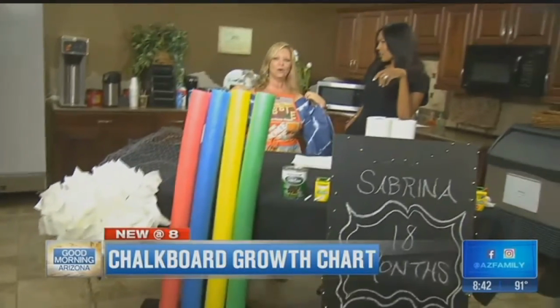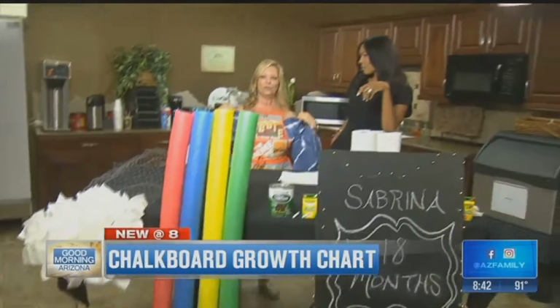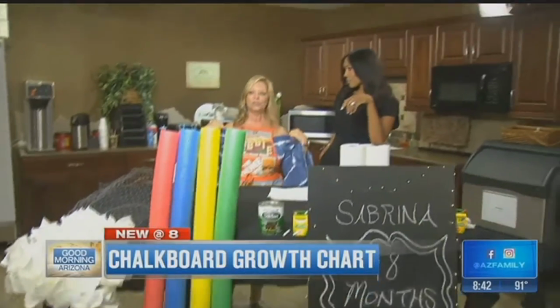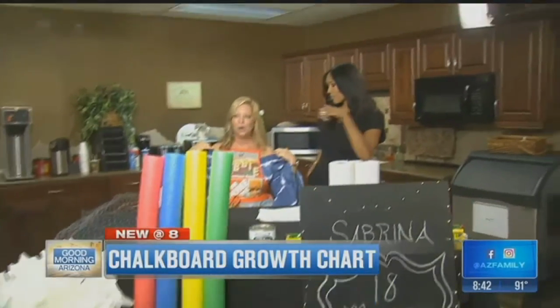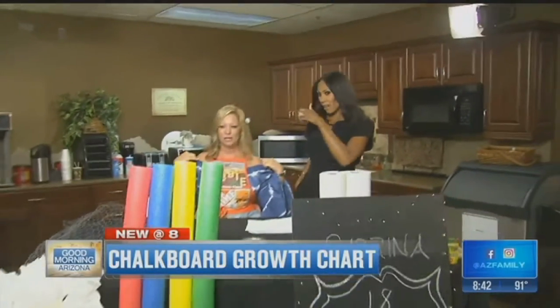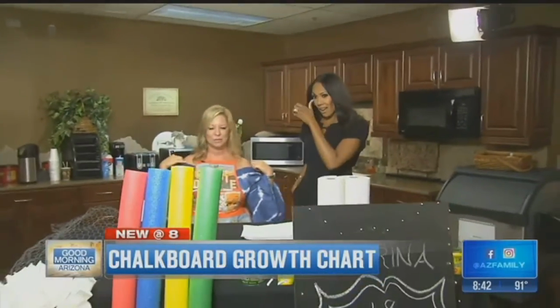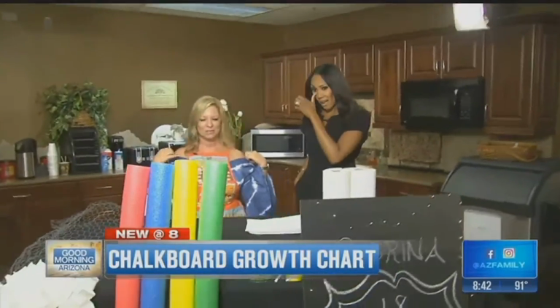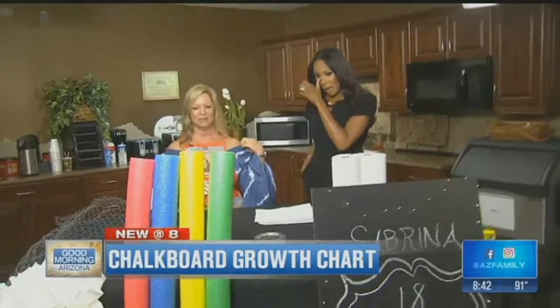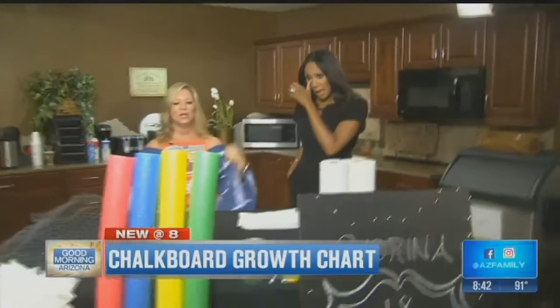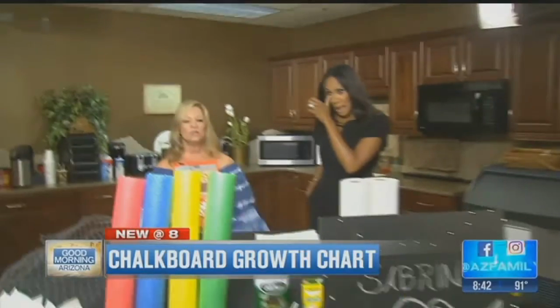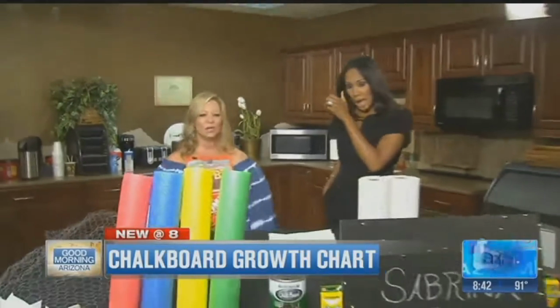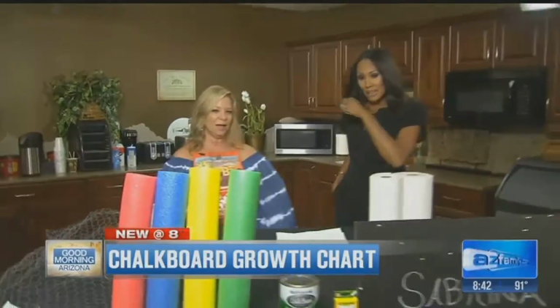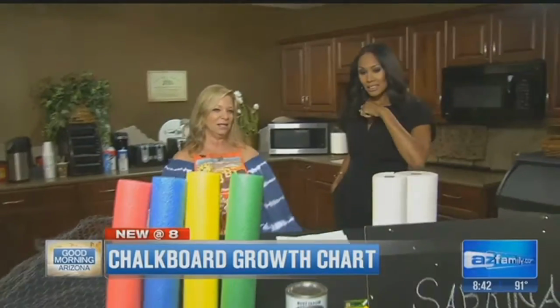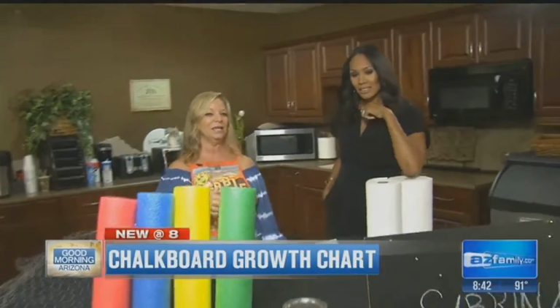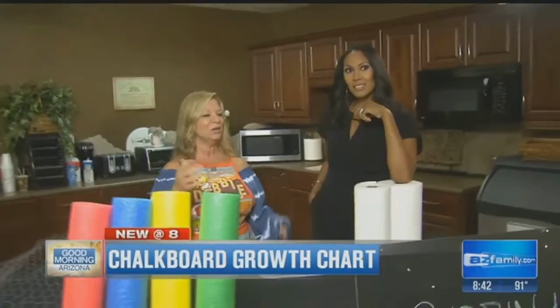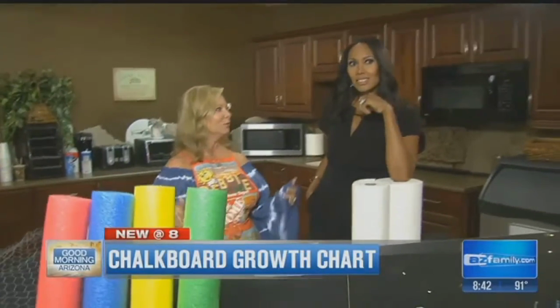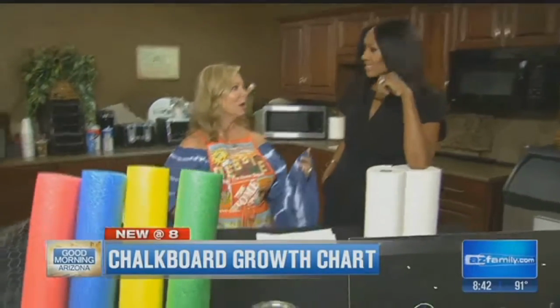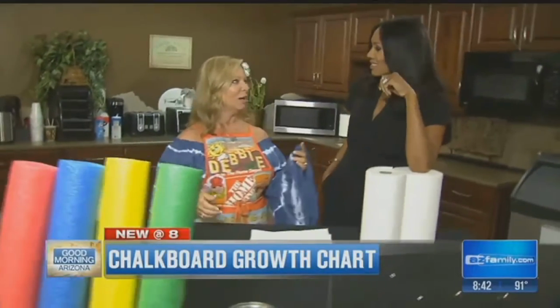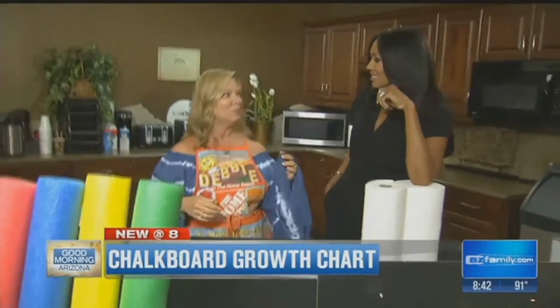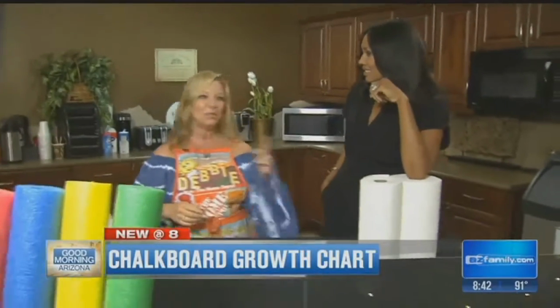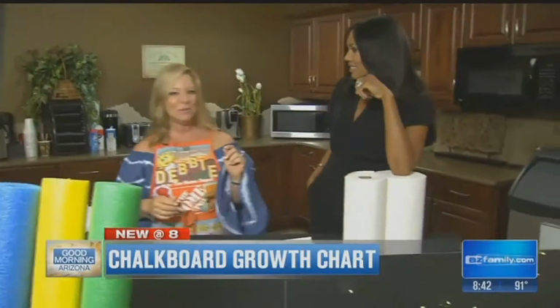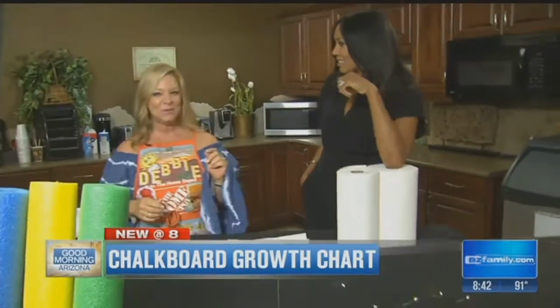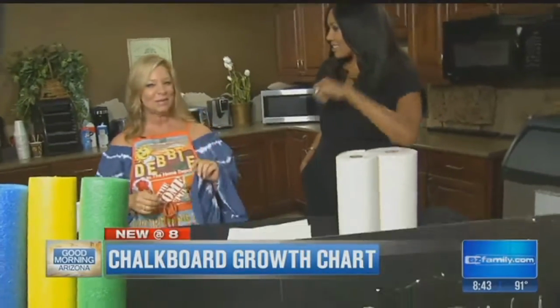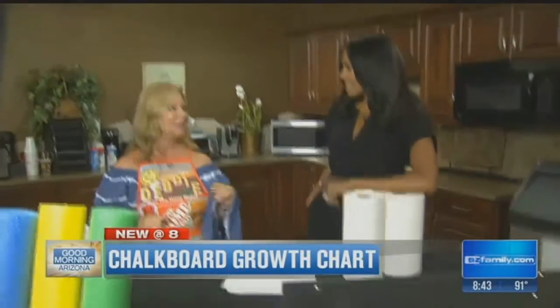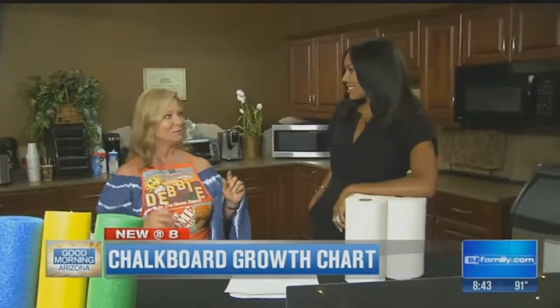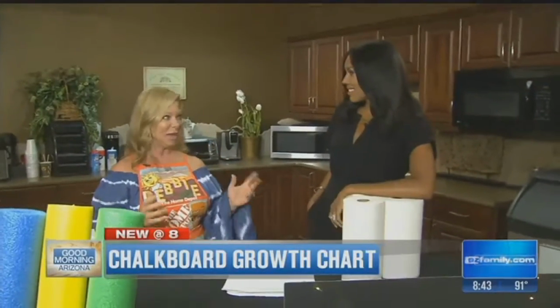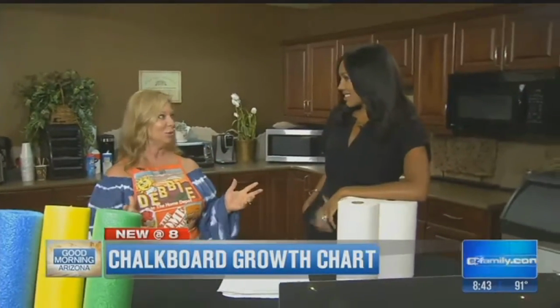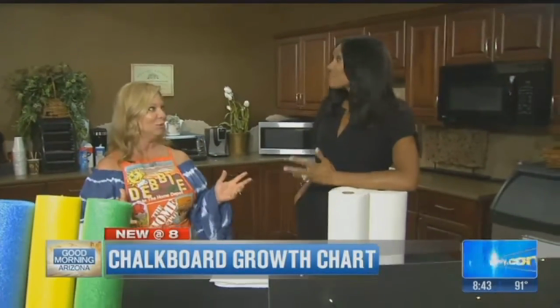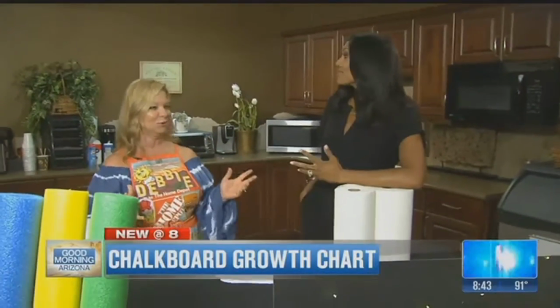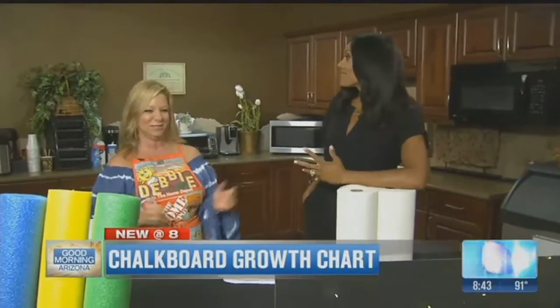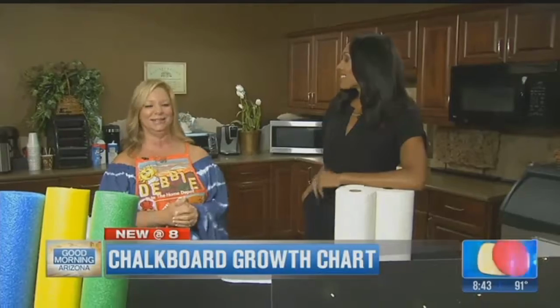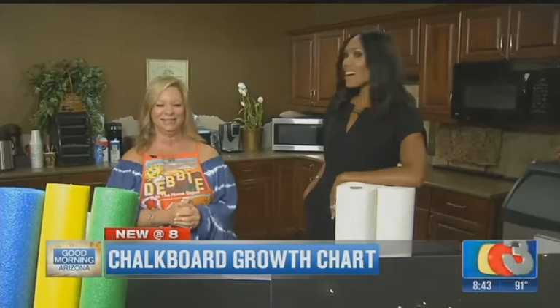And noodles are like a buck — they're so inexpensive. And then you can multipurpose them as actual pool noodles. Ta-da!